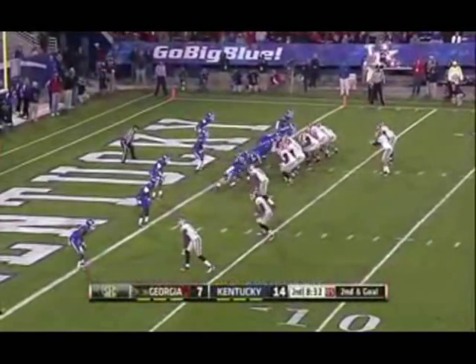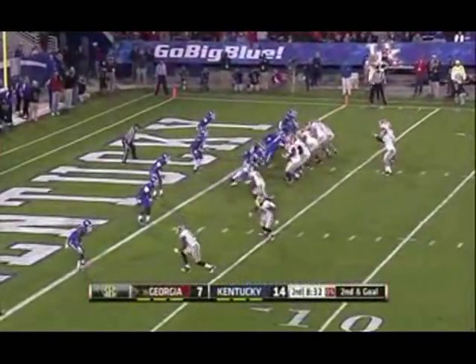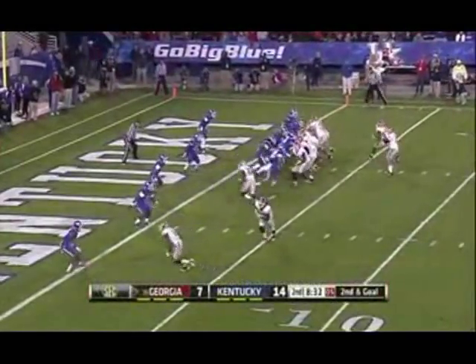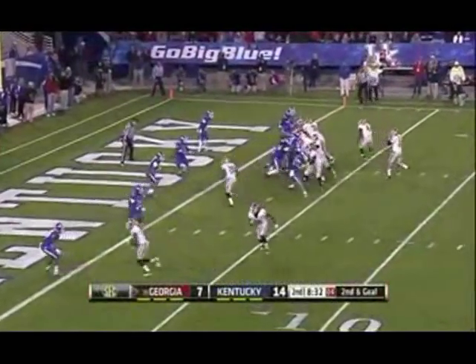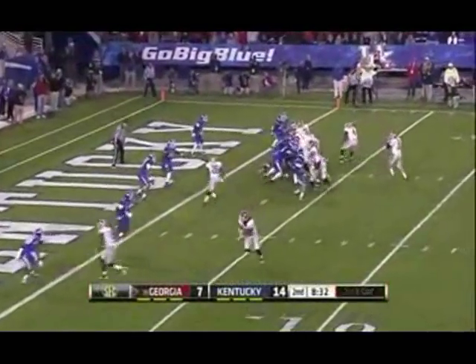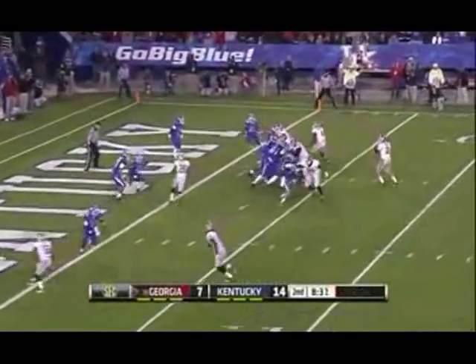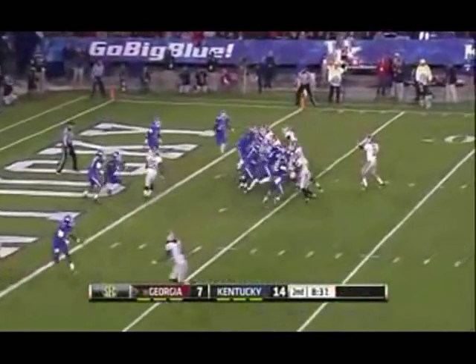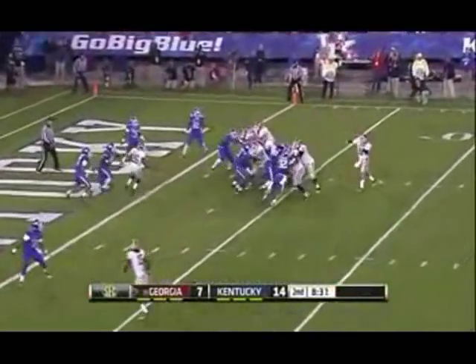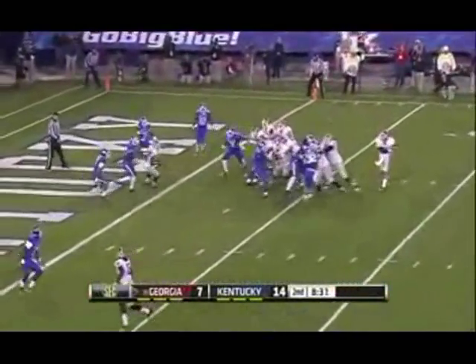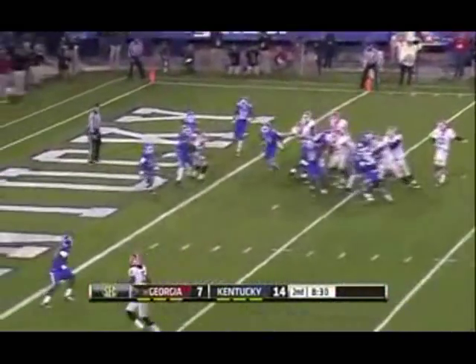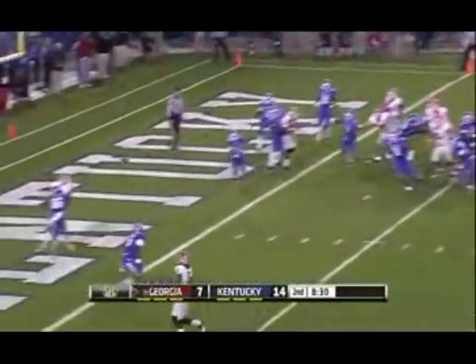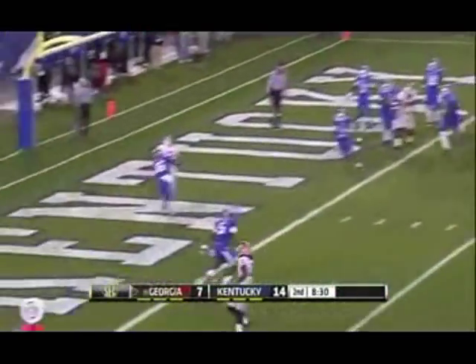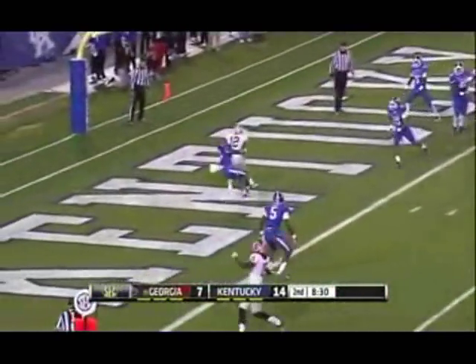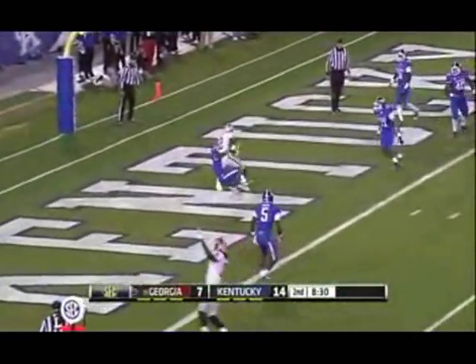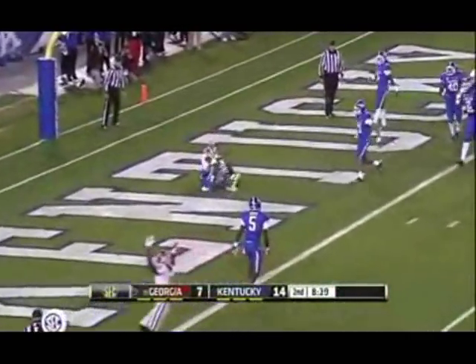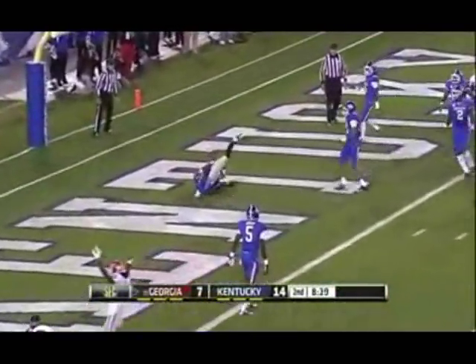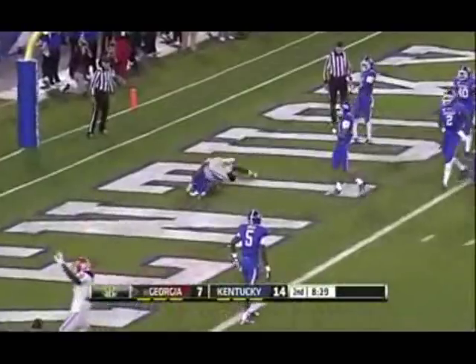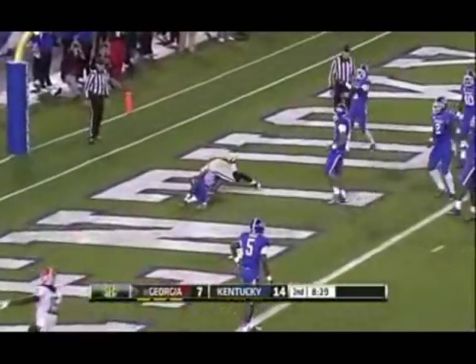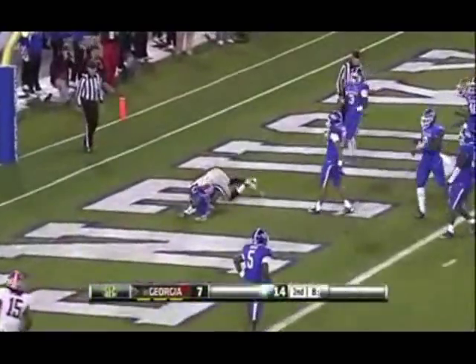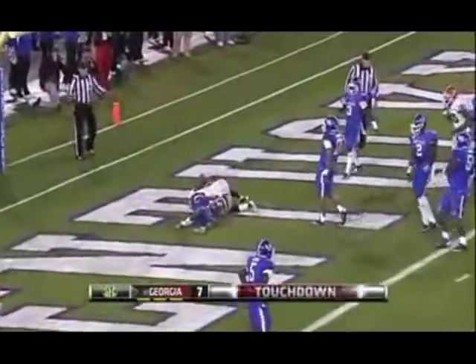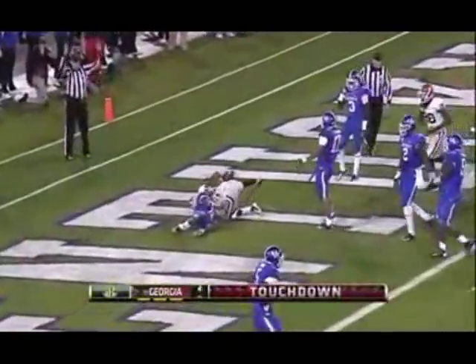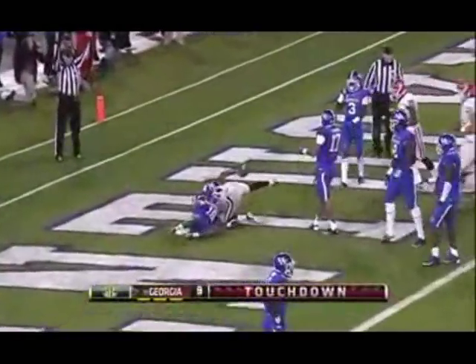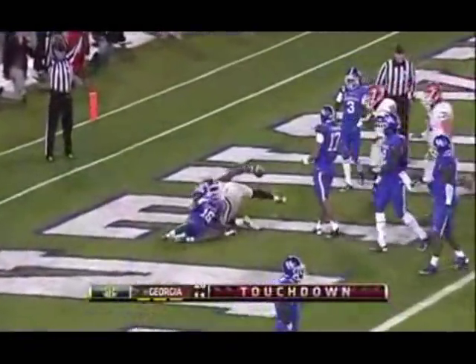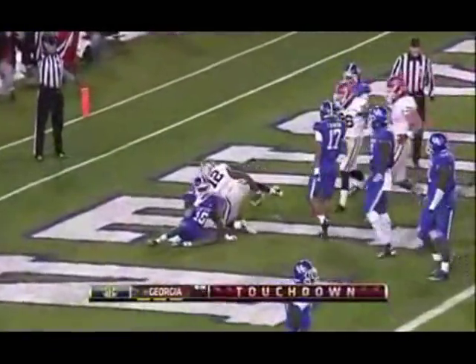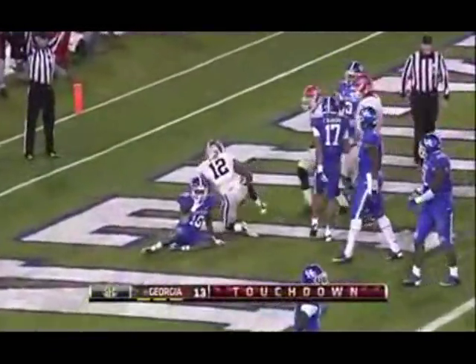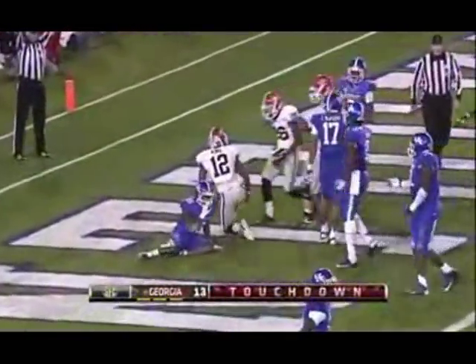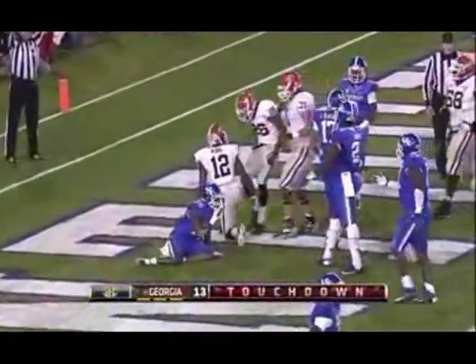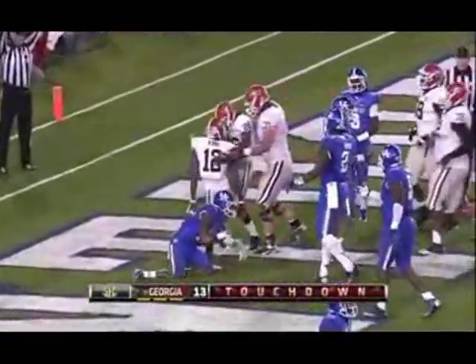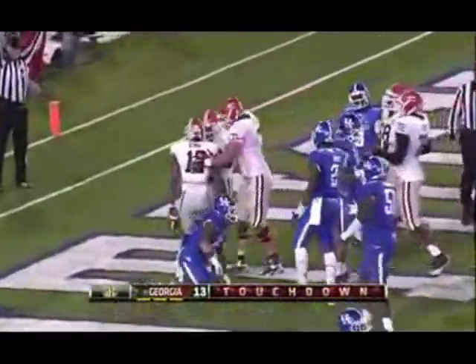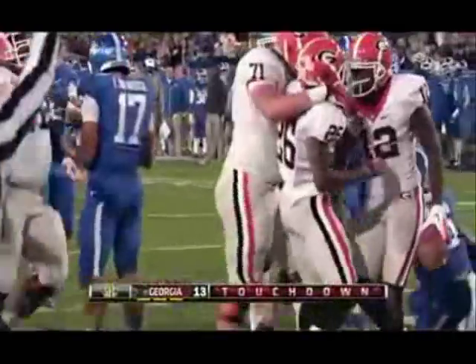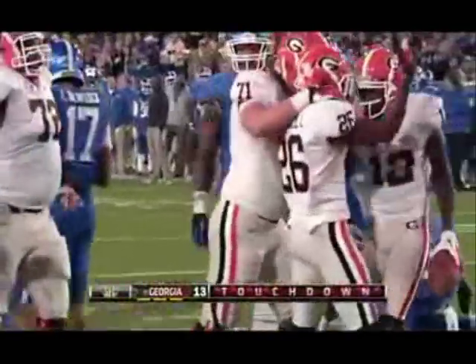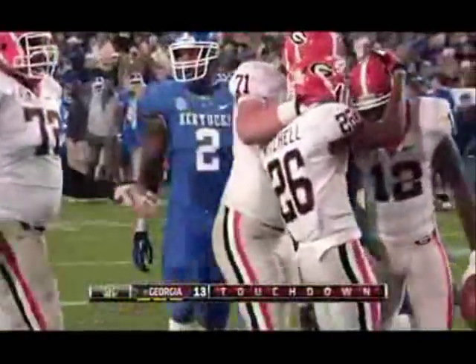On second and goal, Murray, caught, touchdown Georgia! And Tavares King!